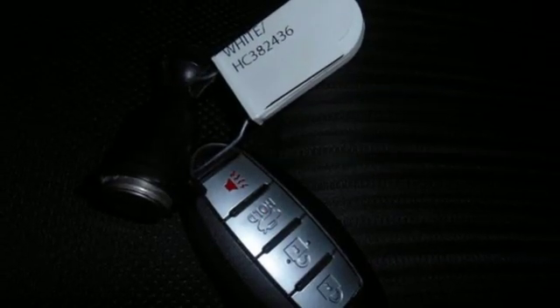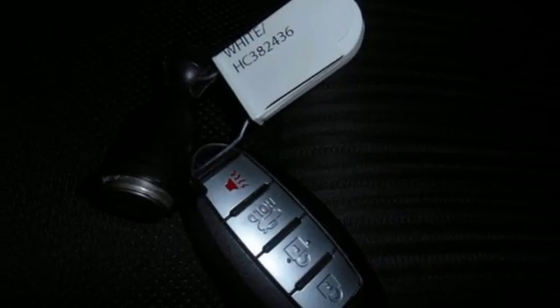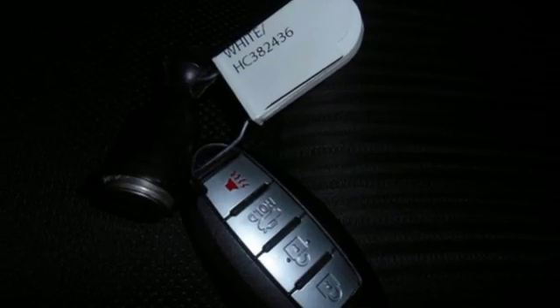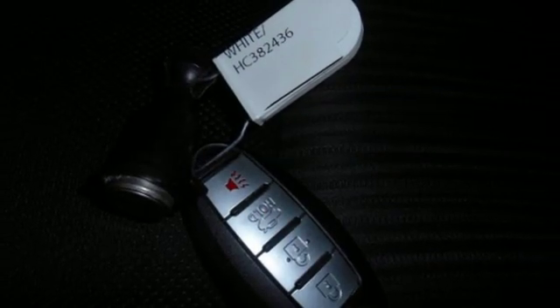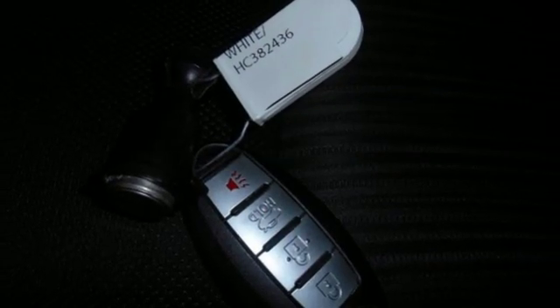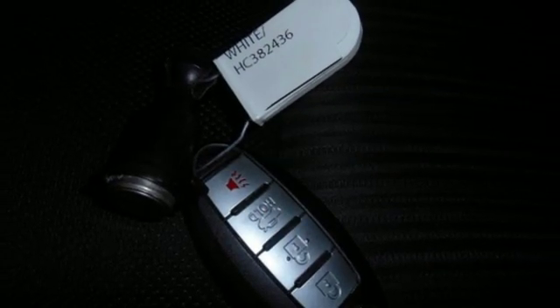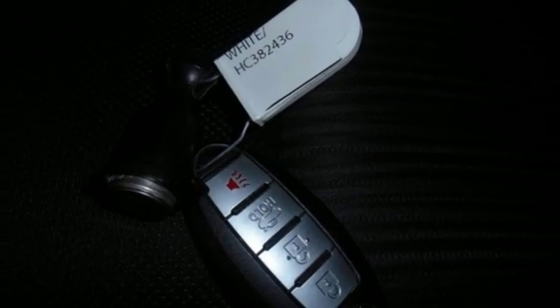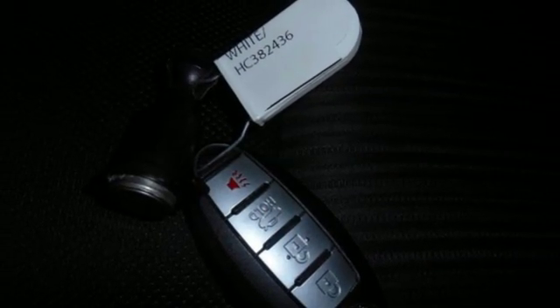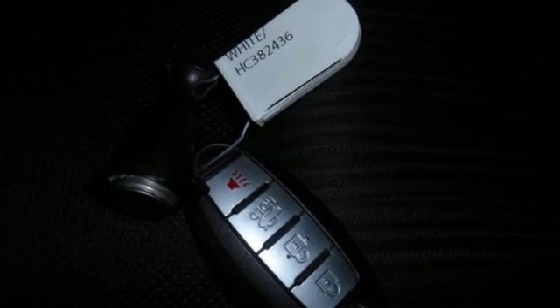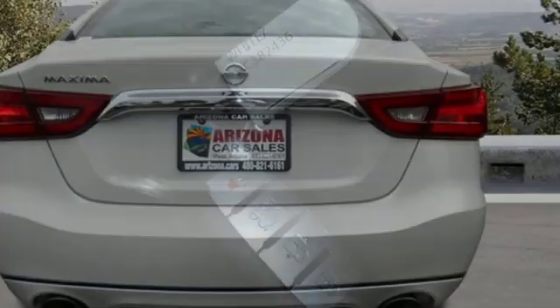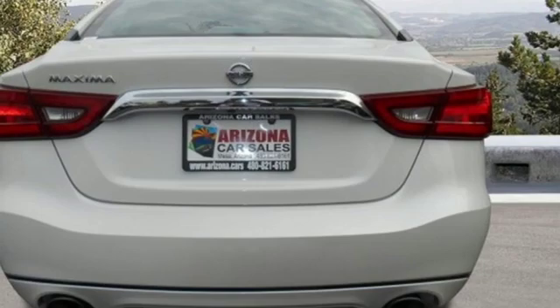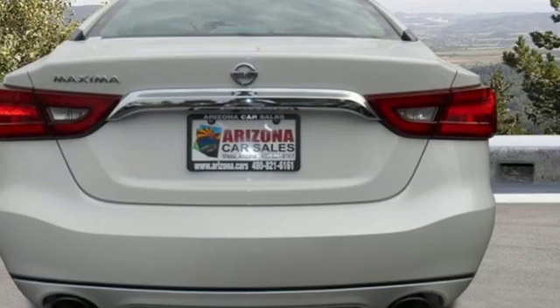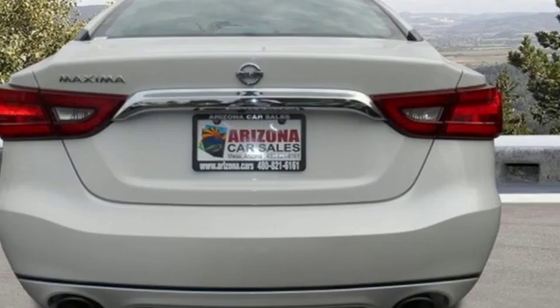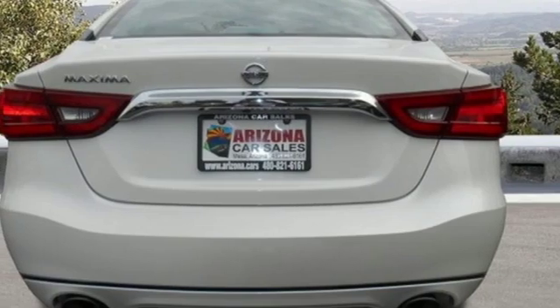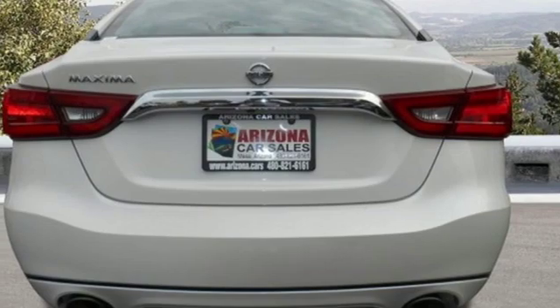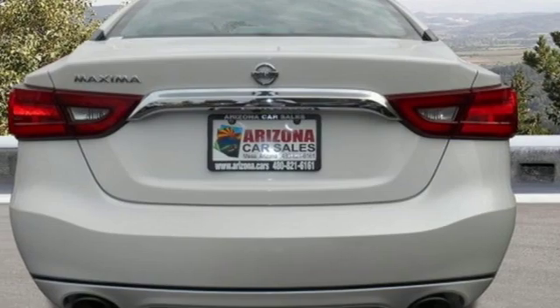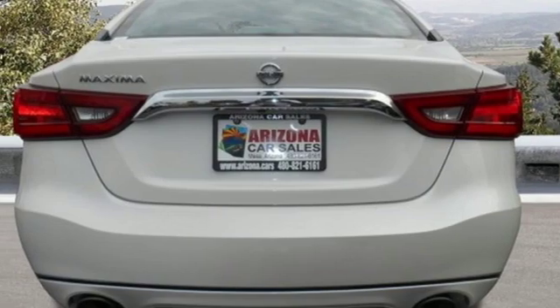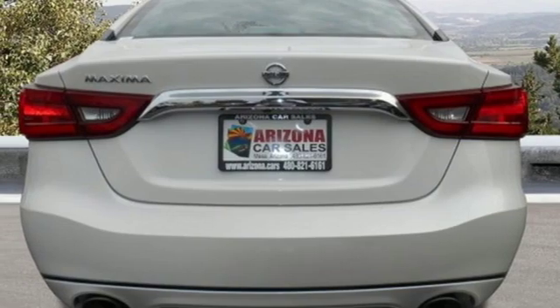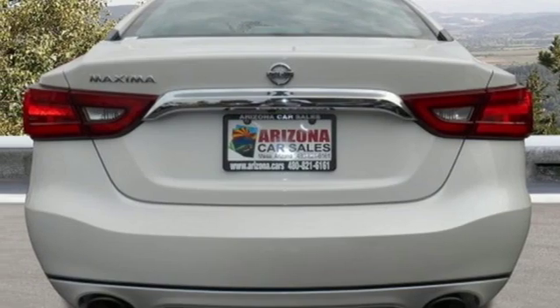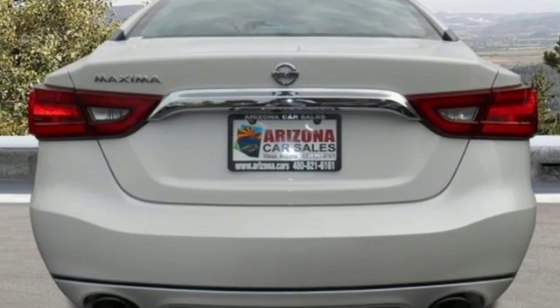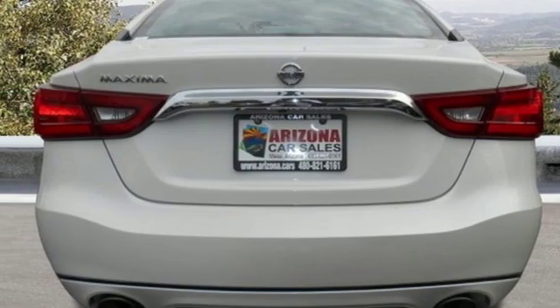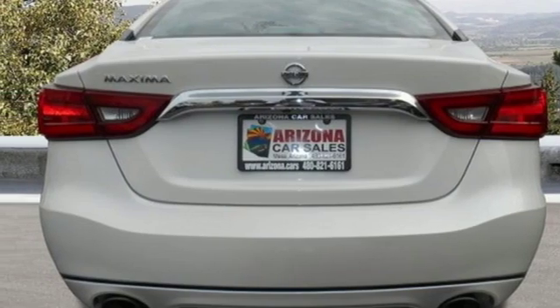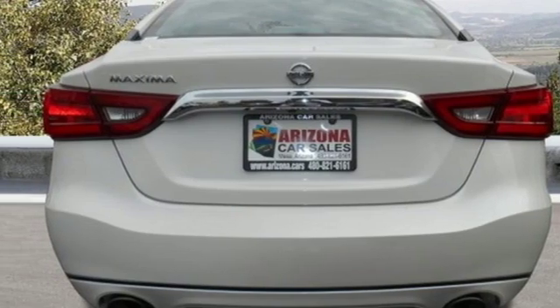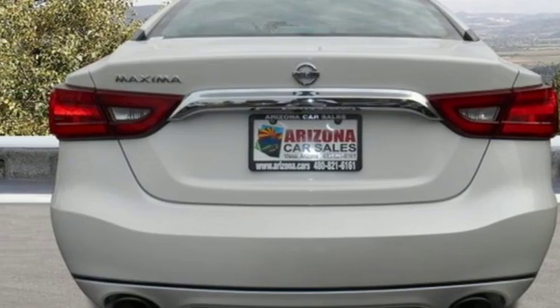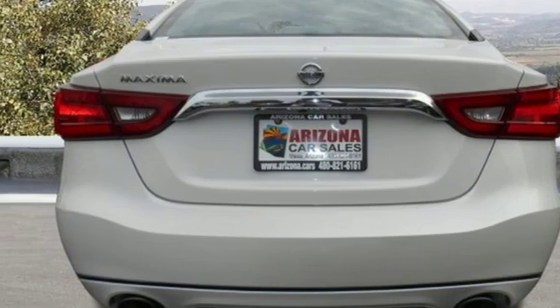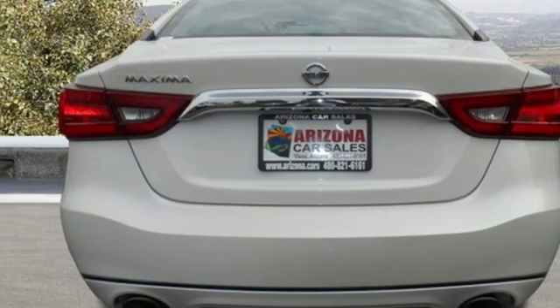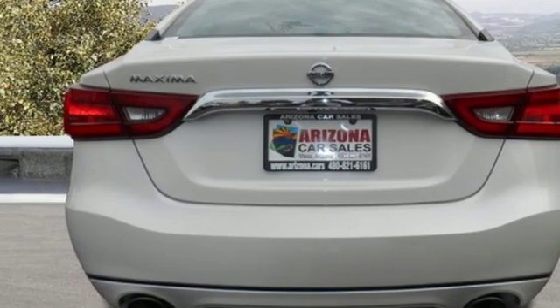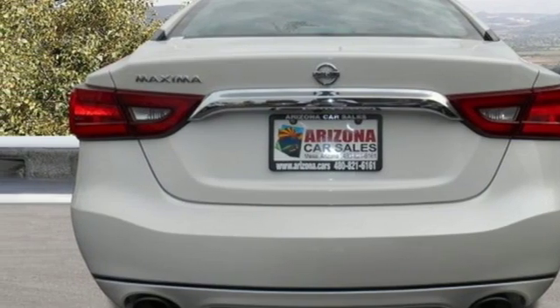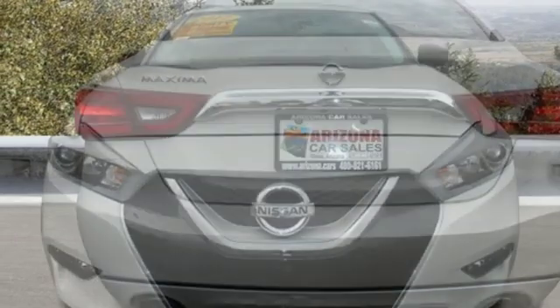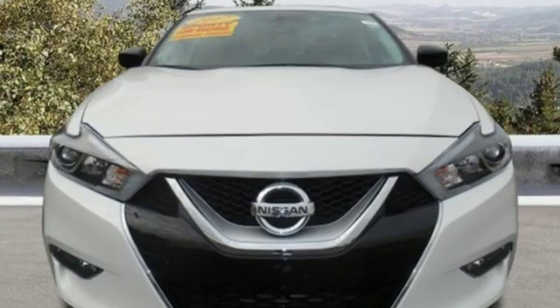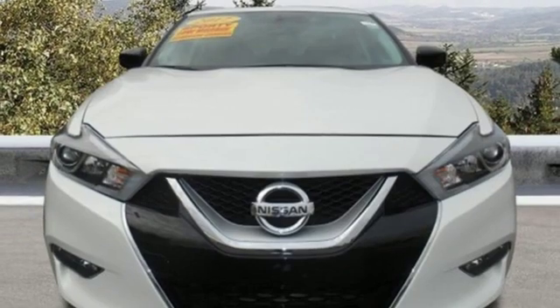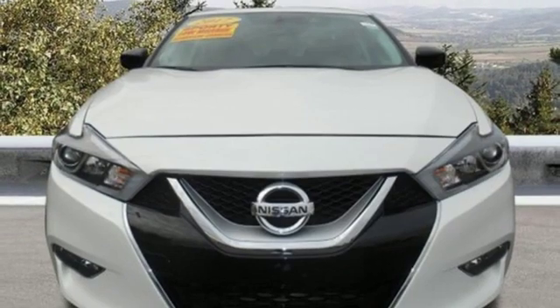V6 engine, aluminum wheels, gas pressurized shocks, and power heated mirrors.